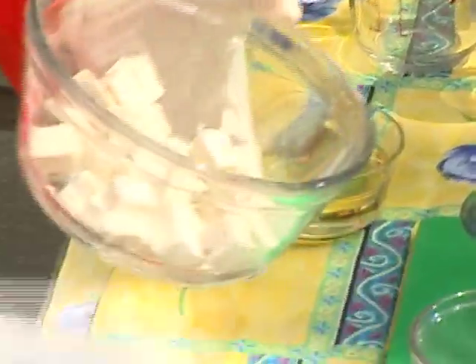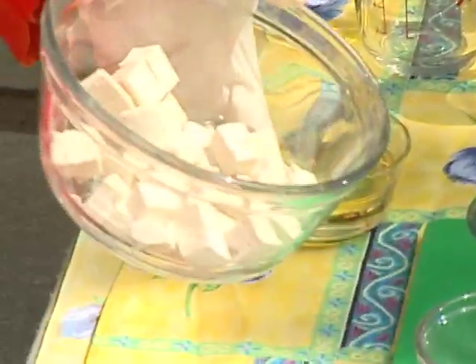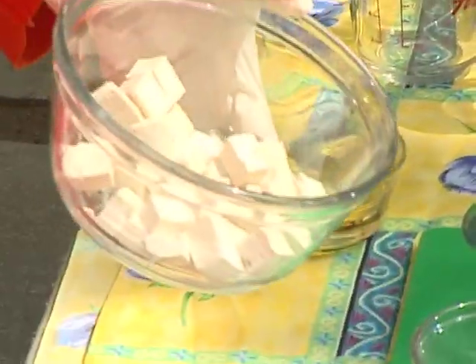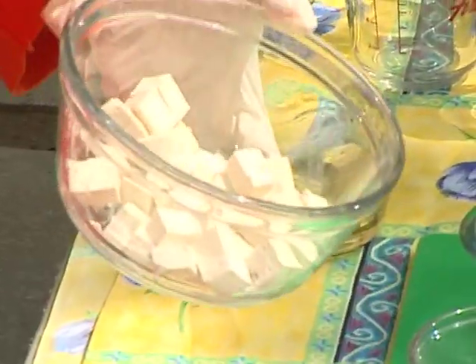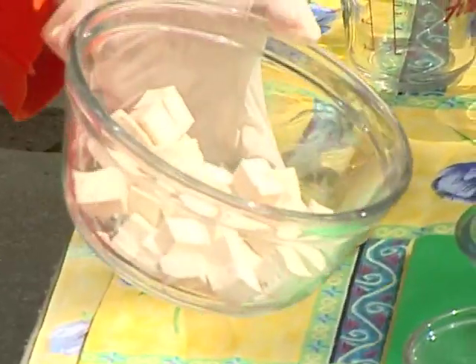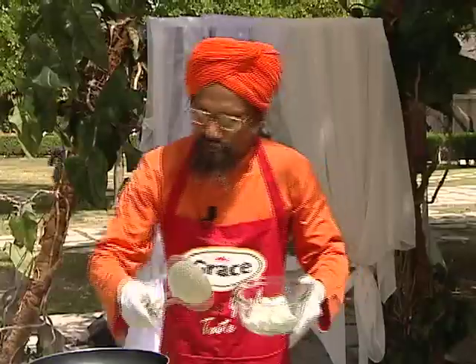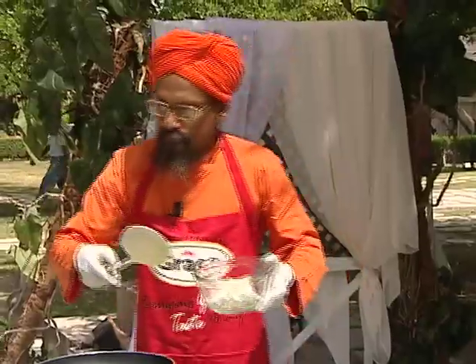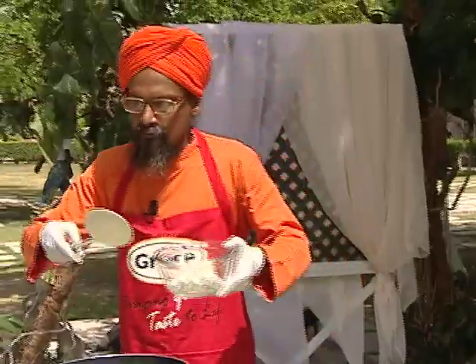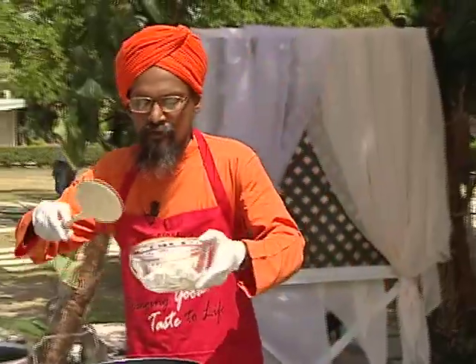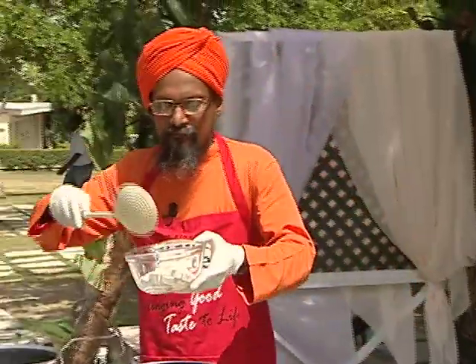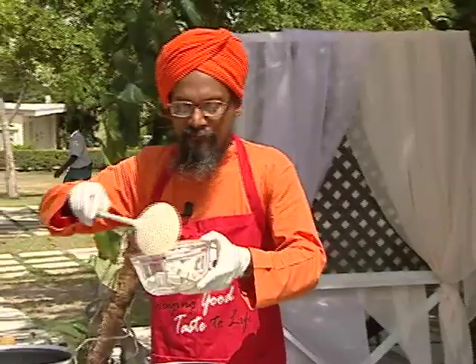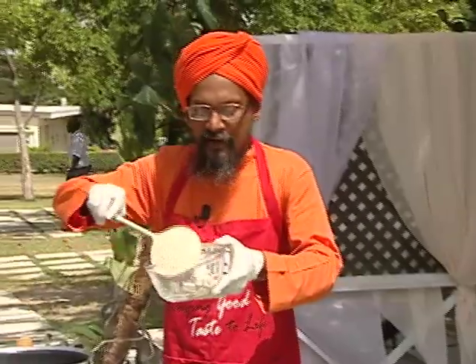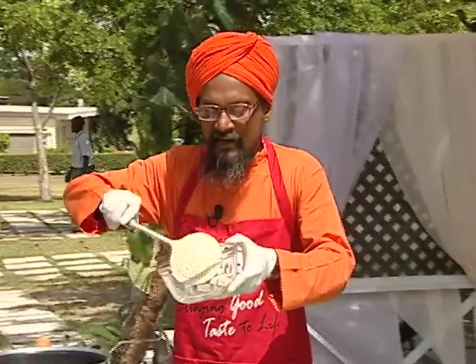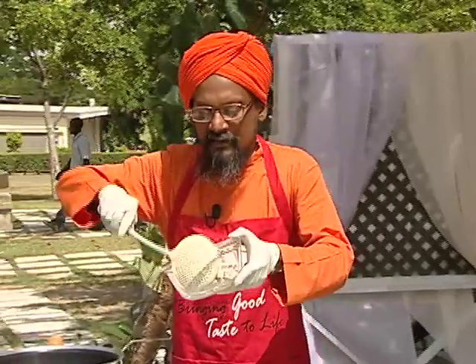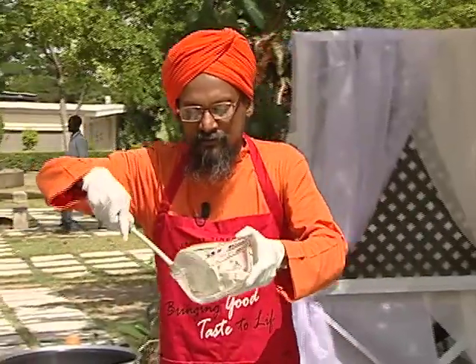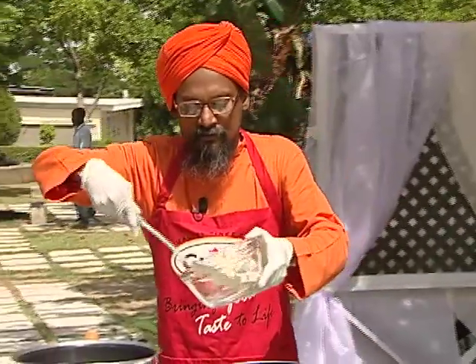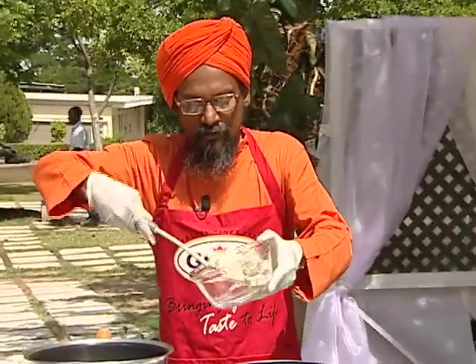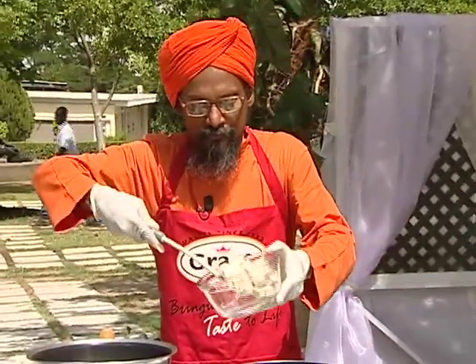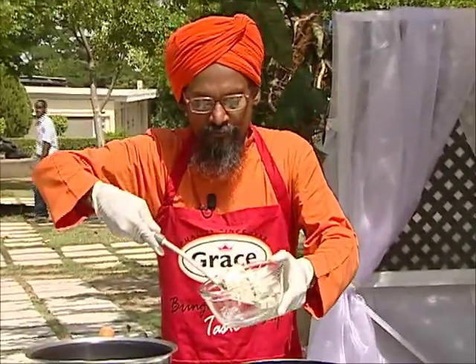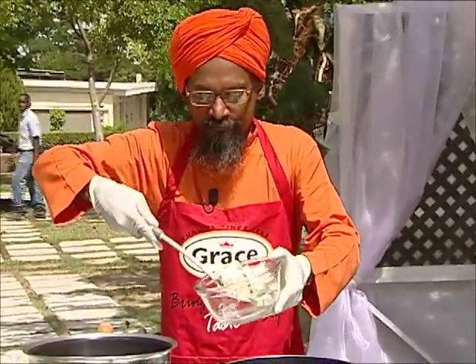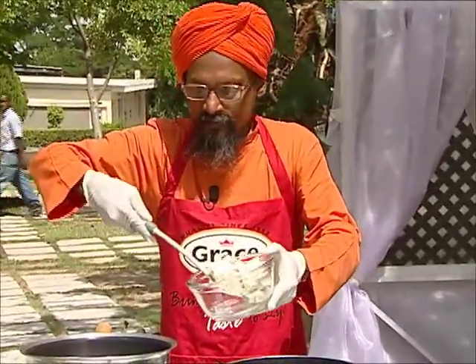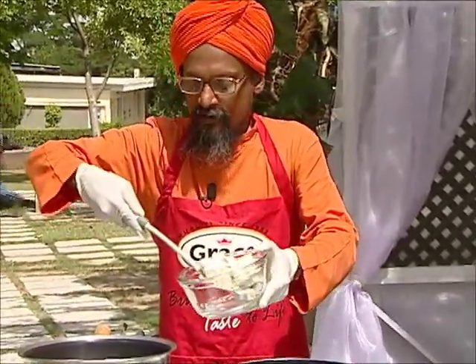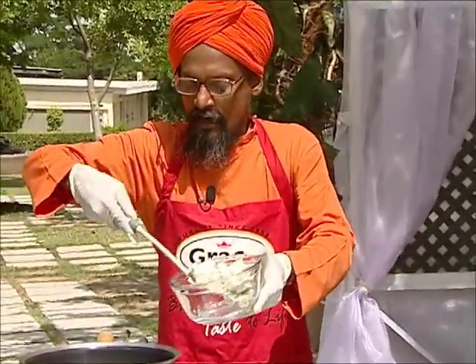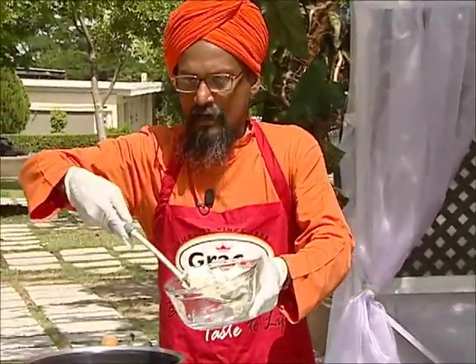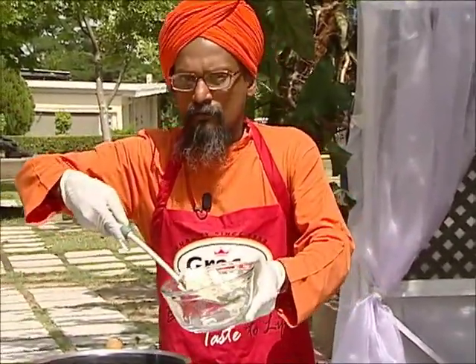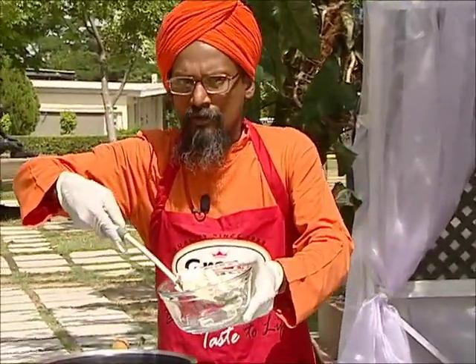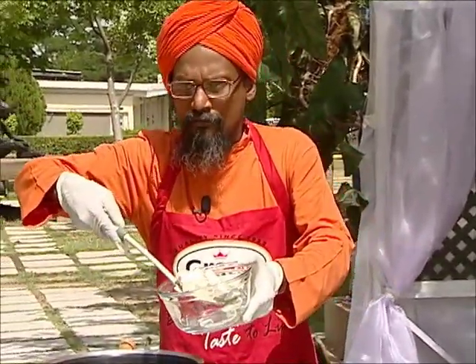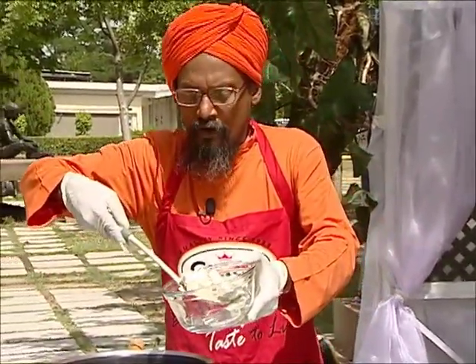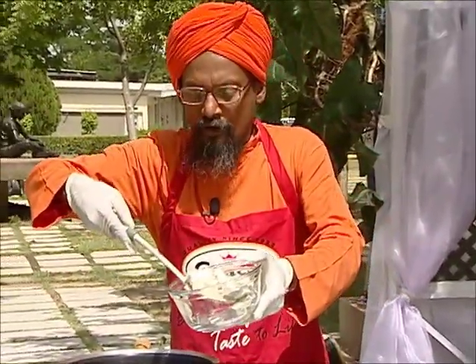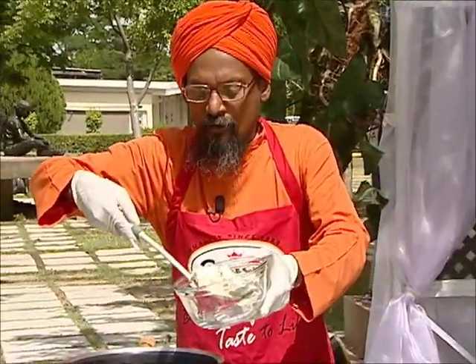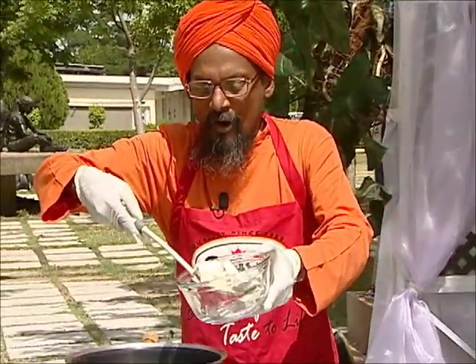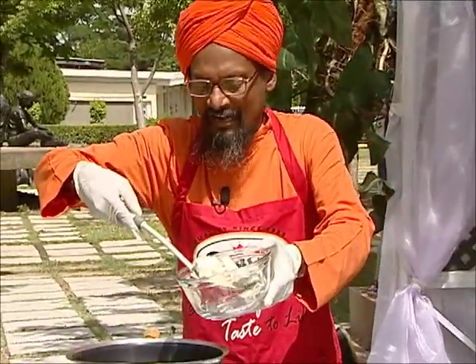Then first, we have to fry the tofu with hot oil.